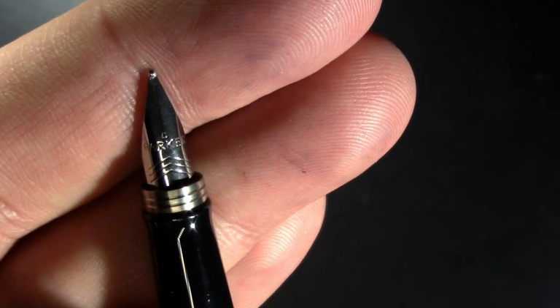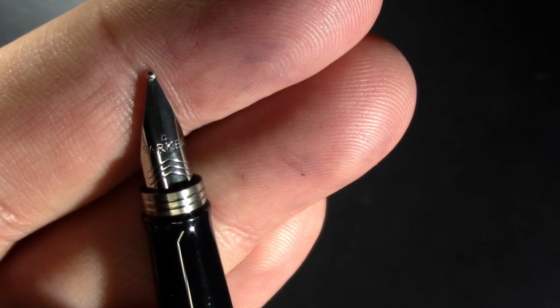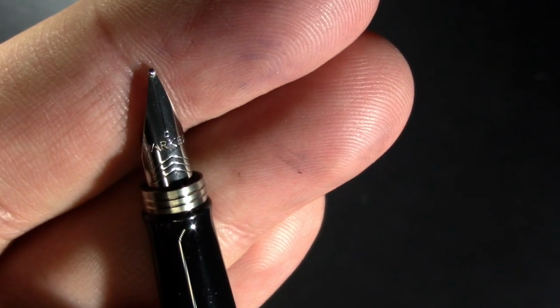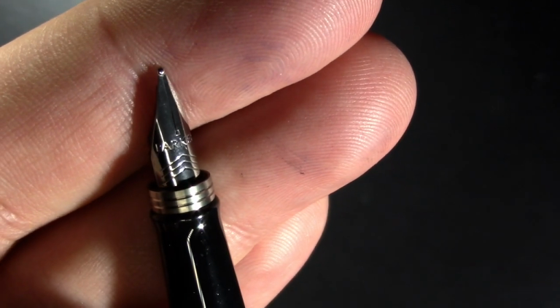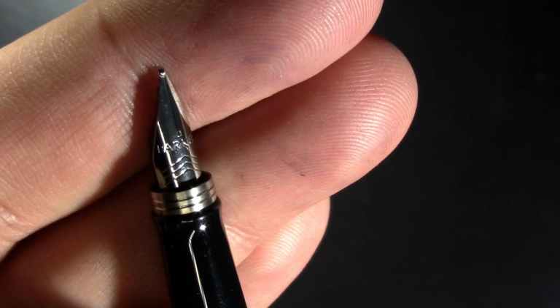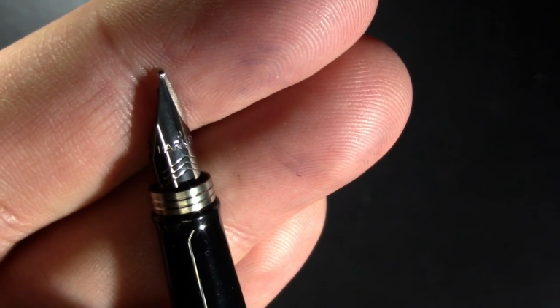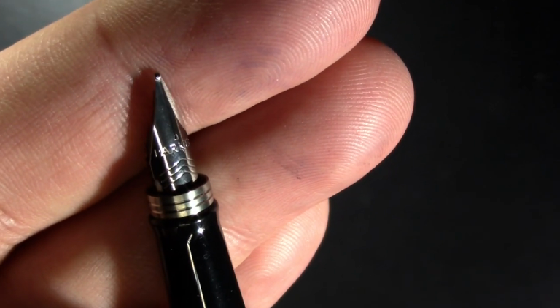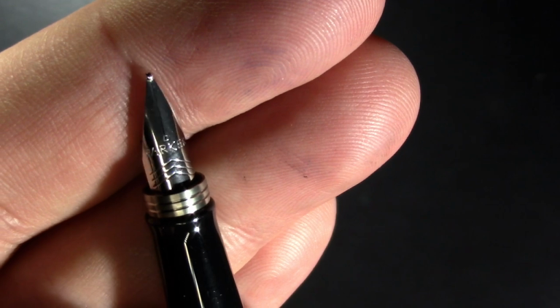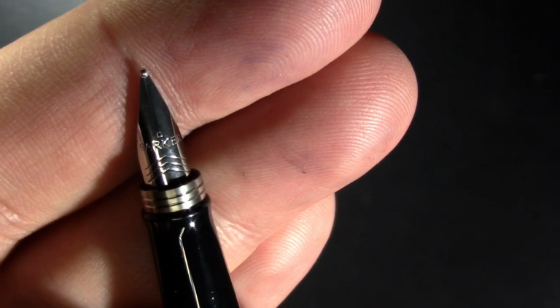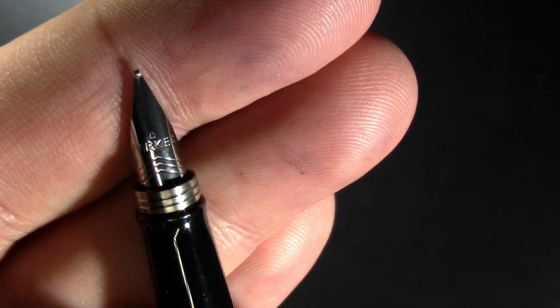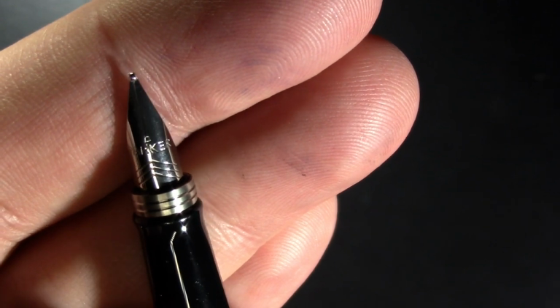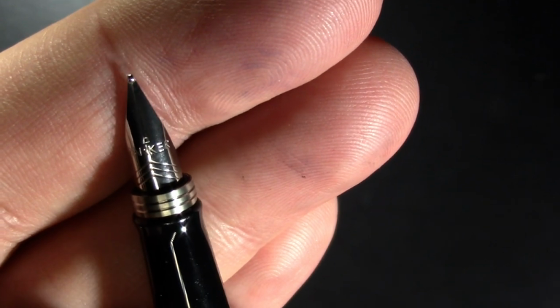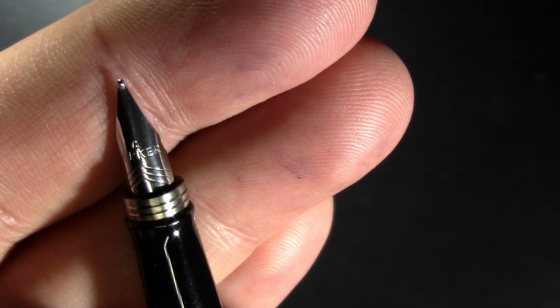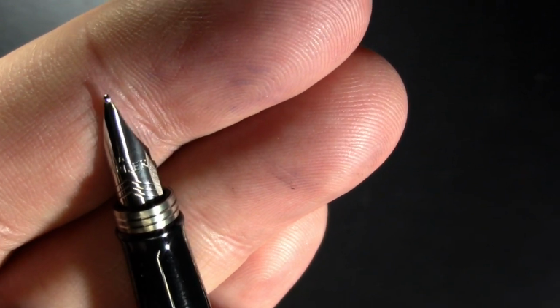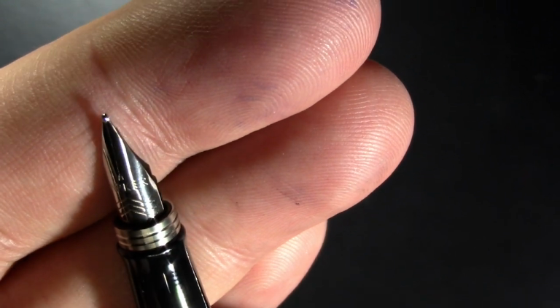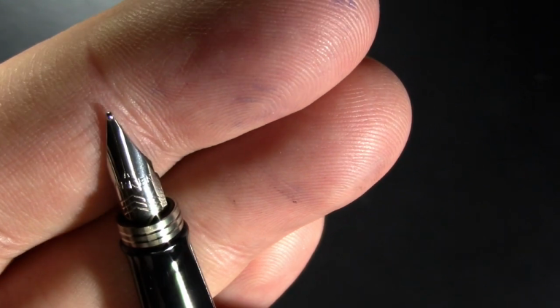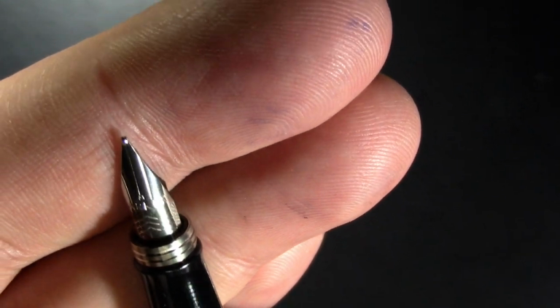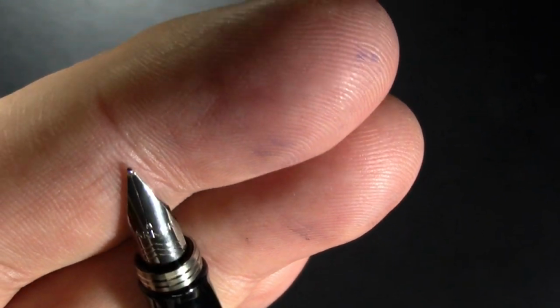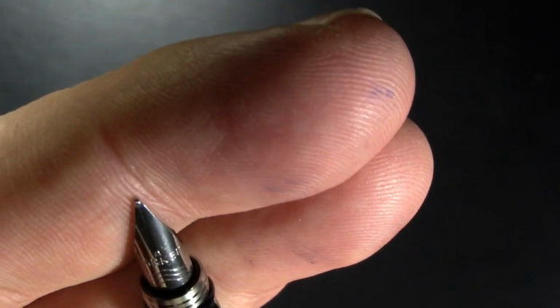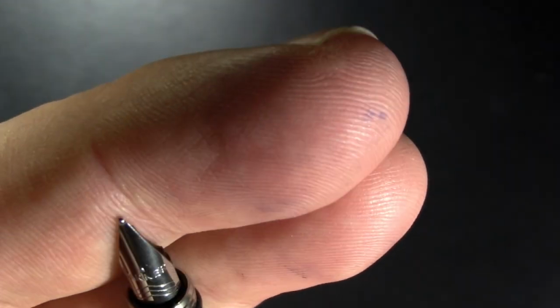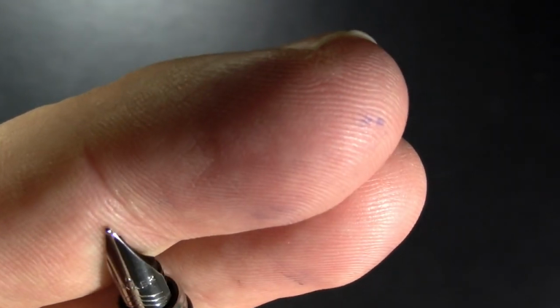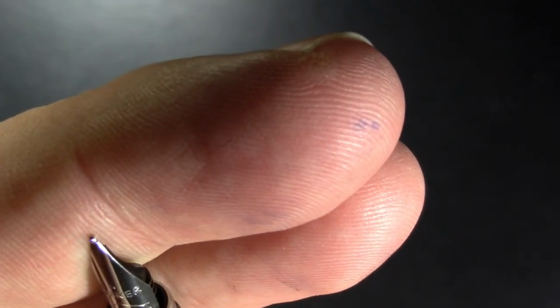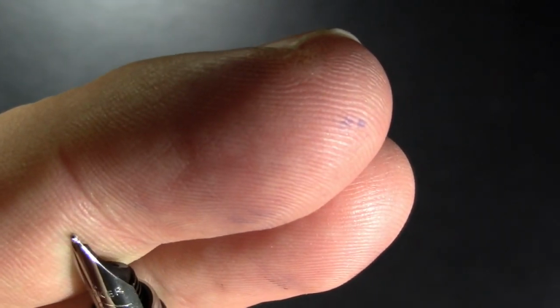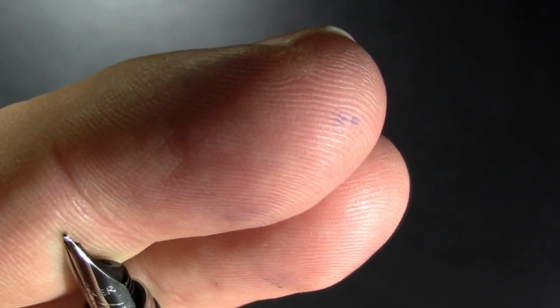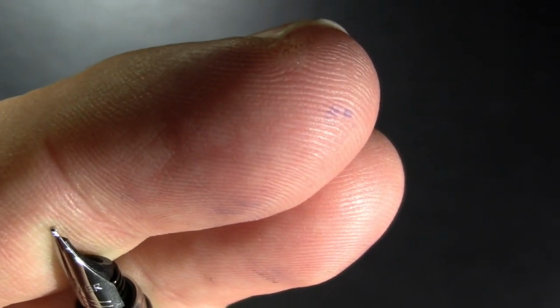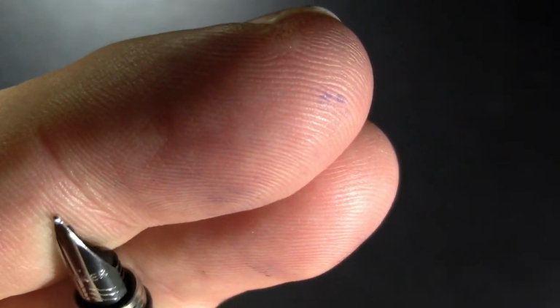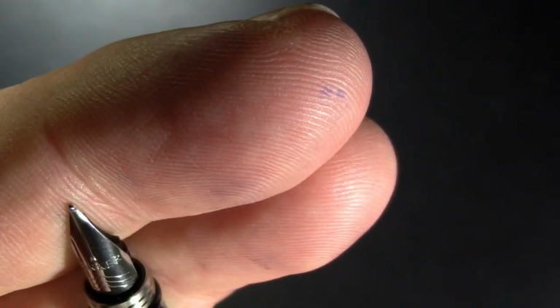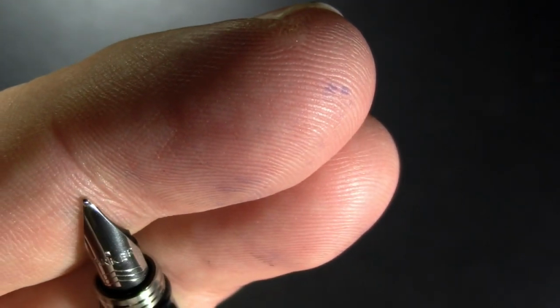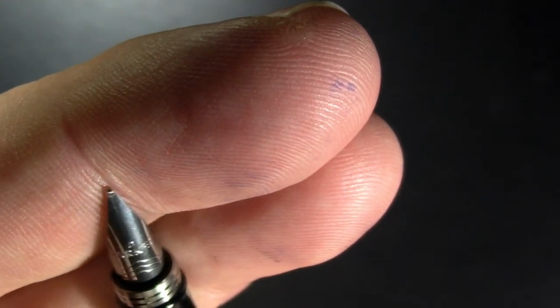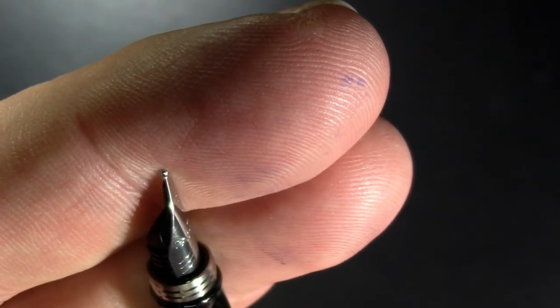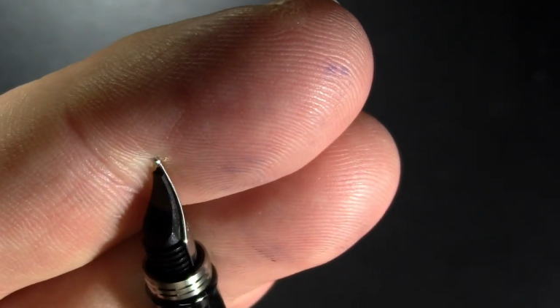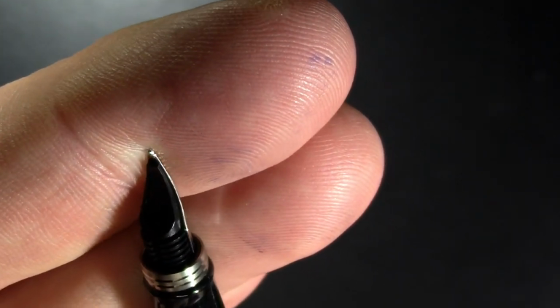Let's take a closer look at the nib — the autofocus doesn't like the nib. It looks like this is a medium.